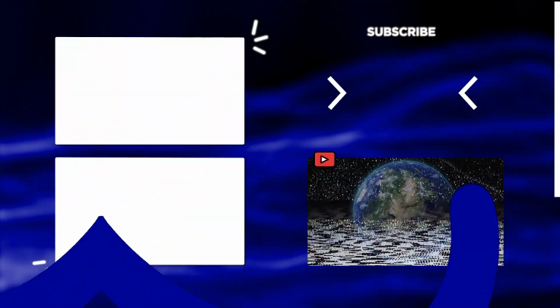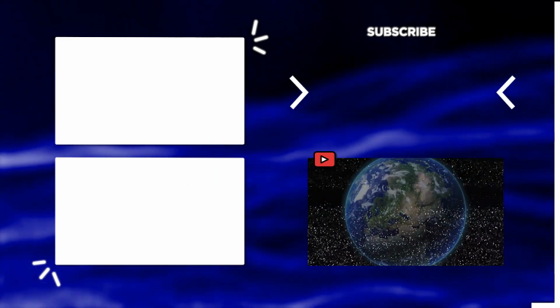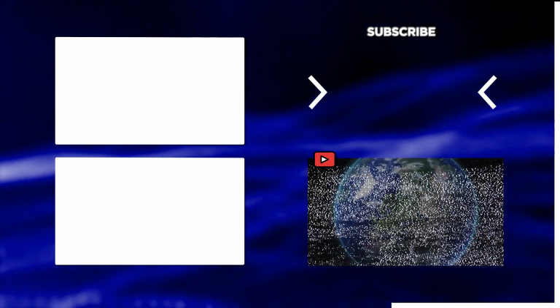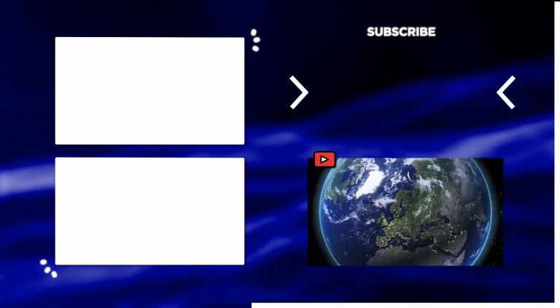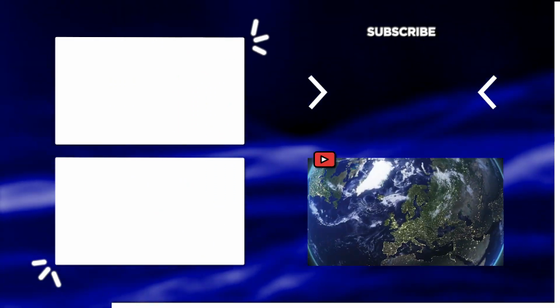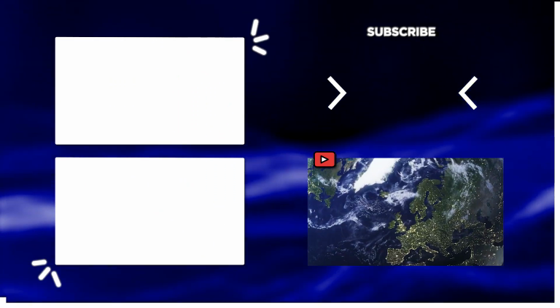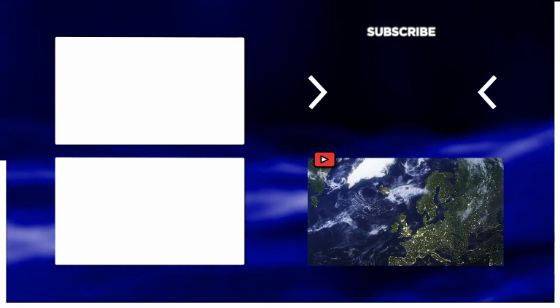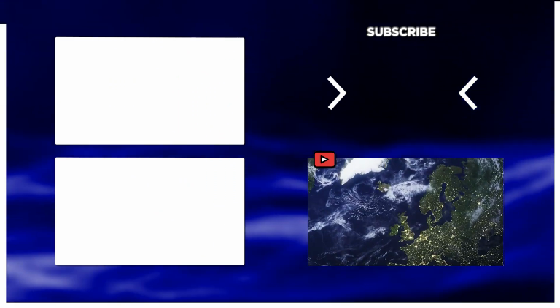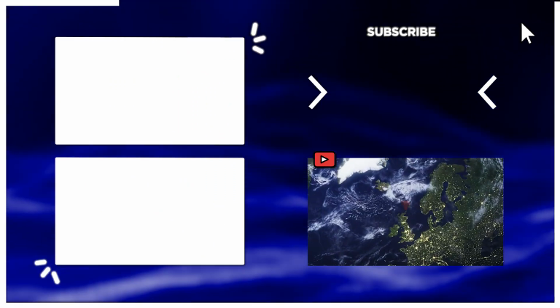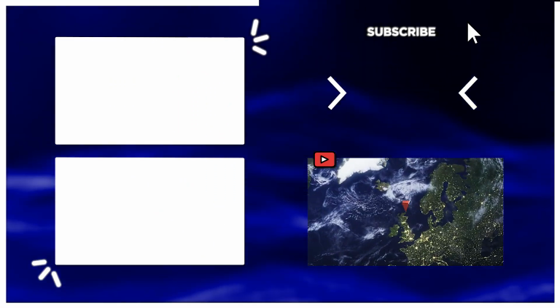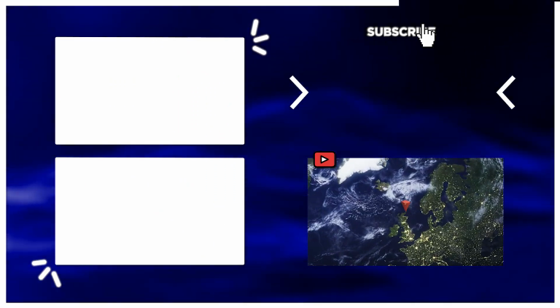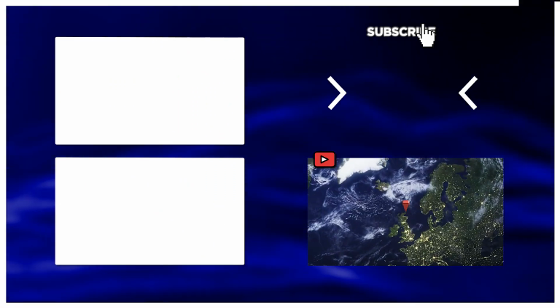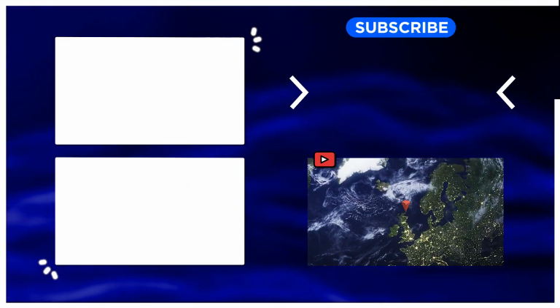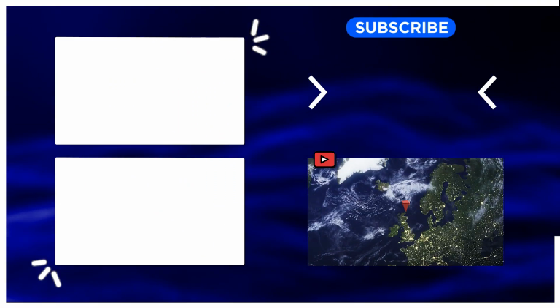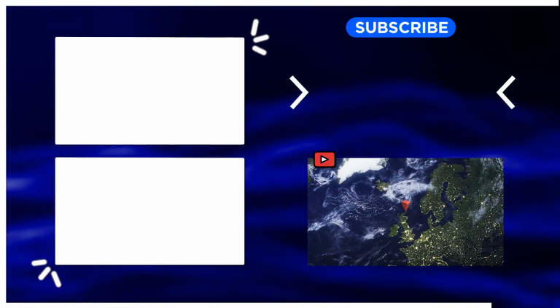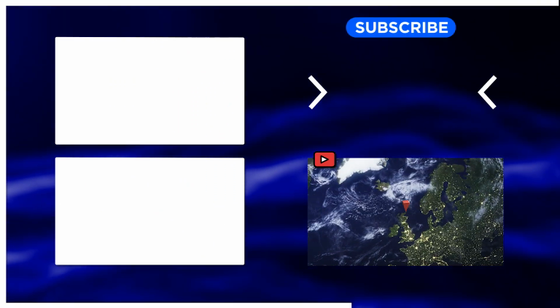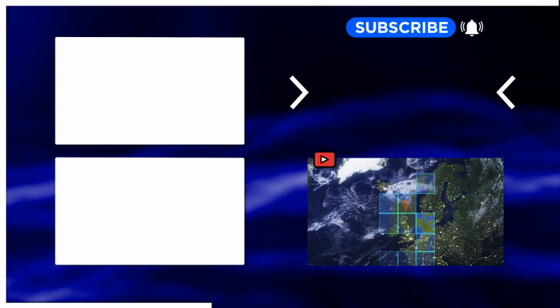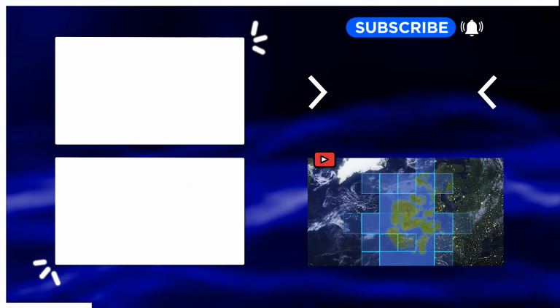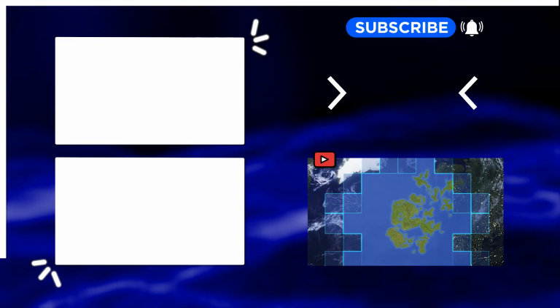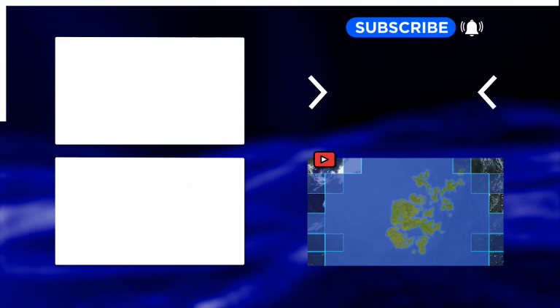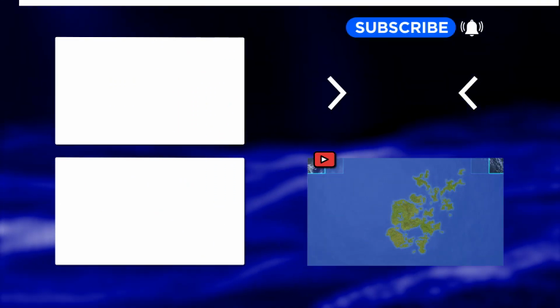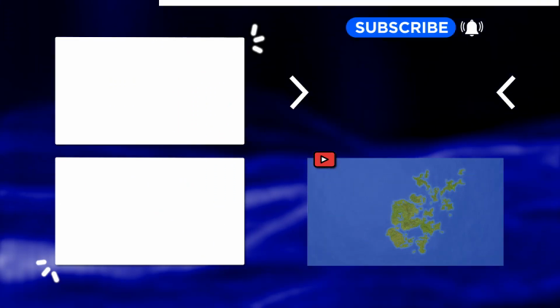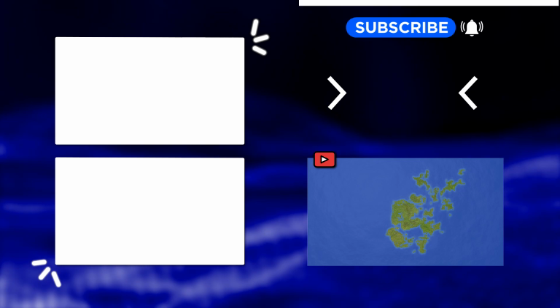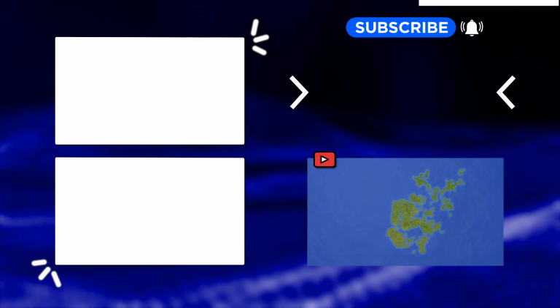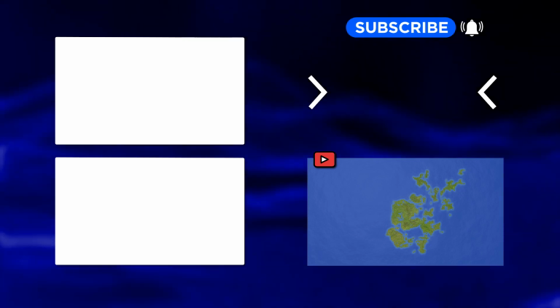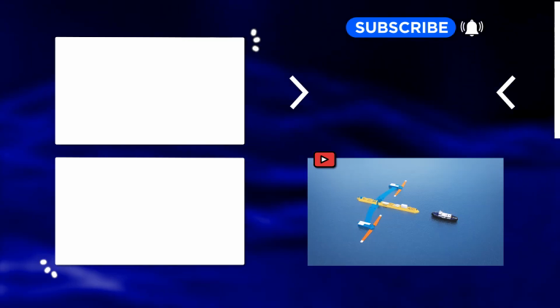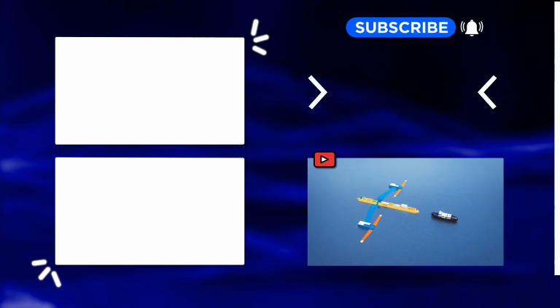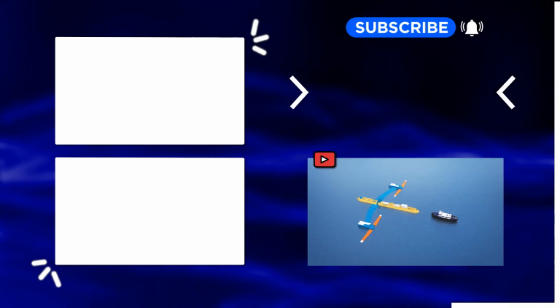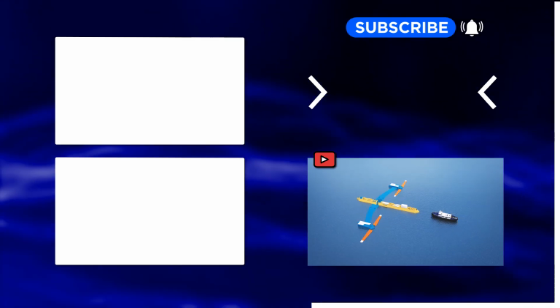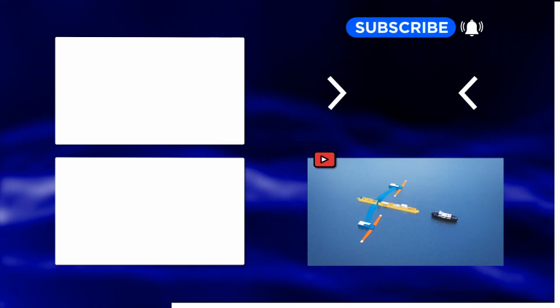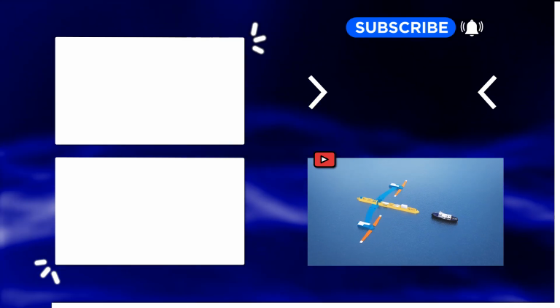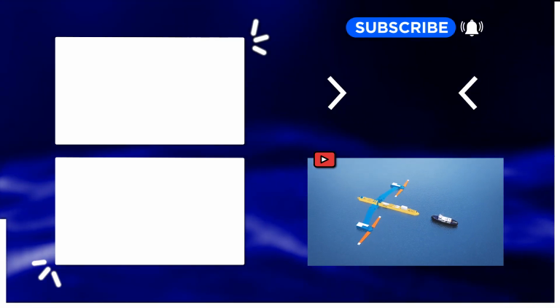For more news animations and explainers, hit the subscribe and bell button to join the Tomo News family. Thanks for watching.